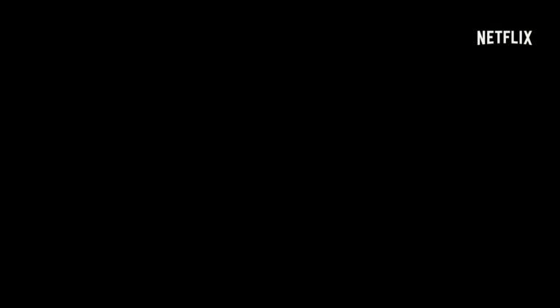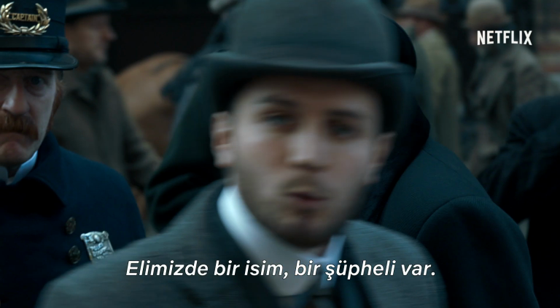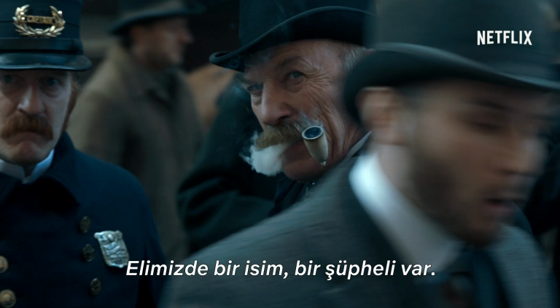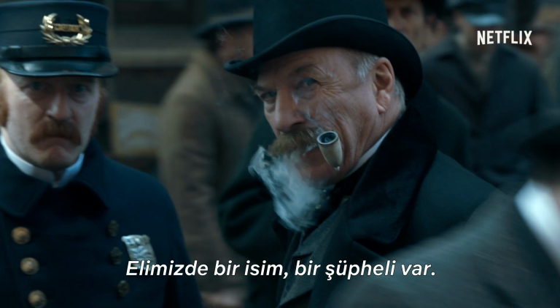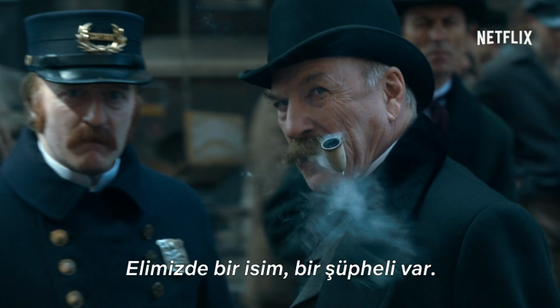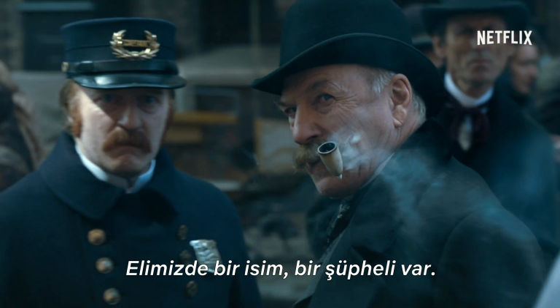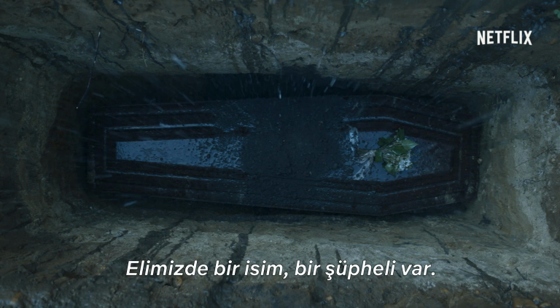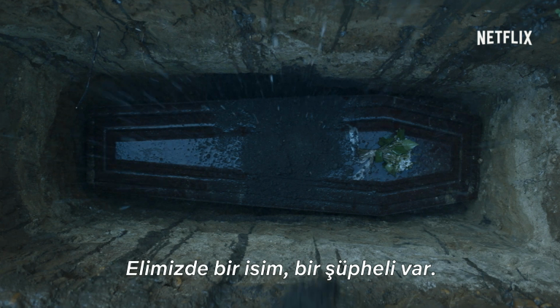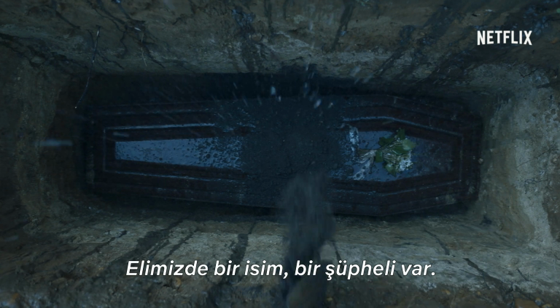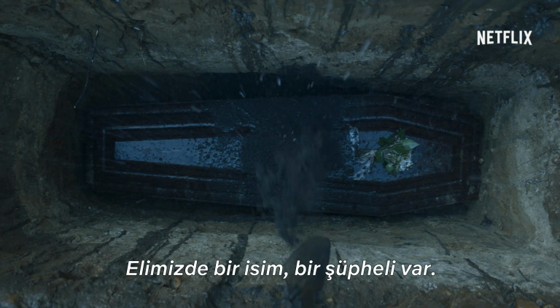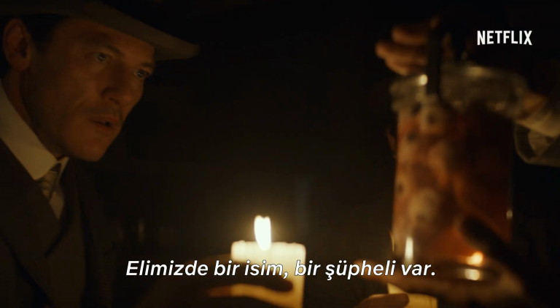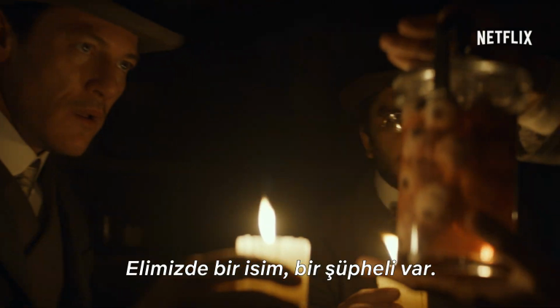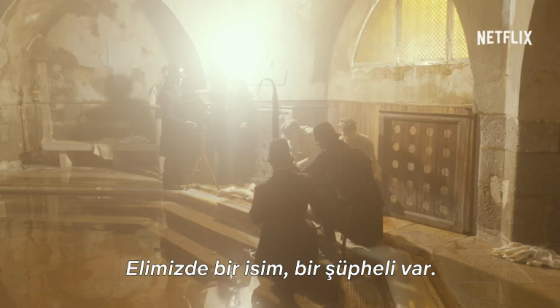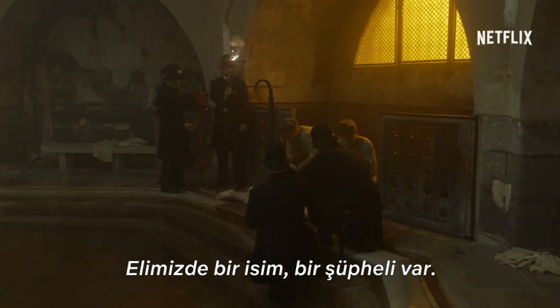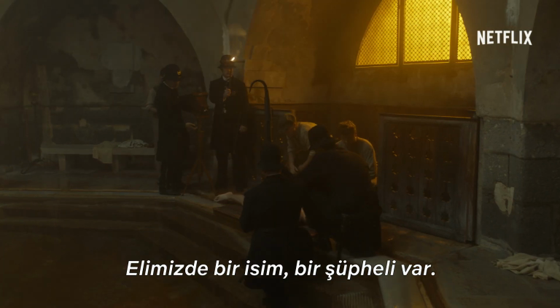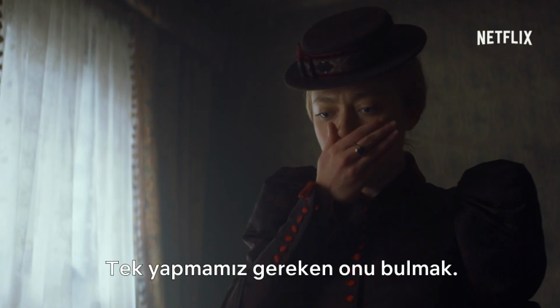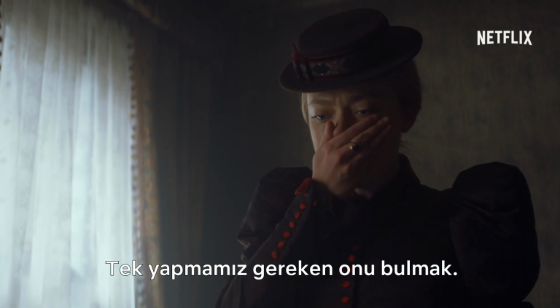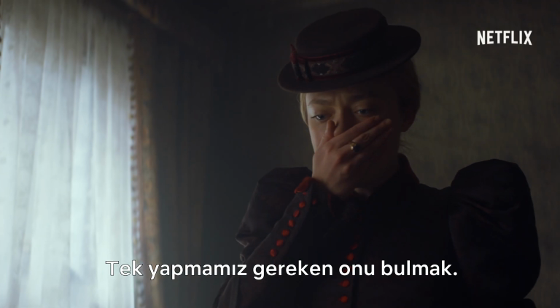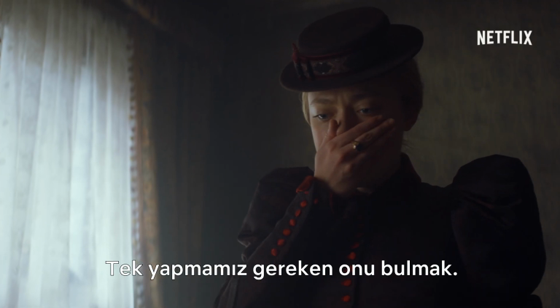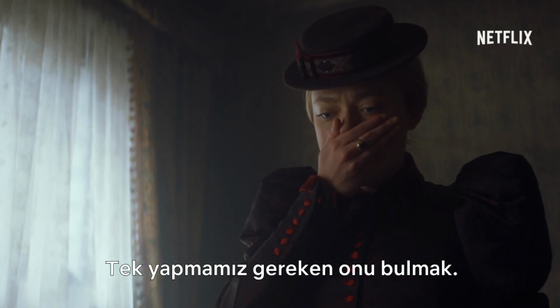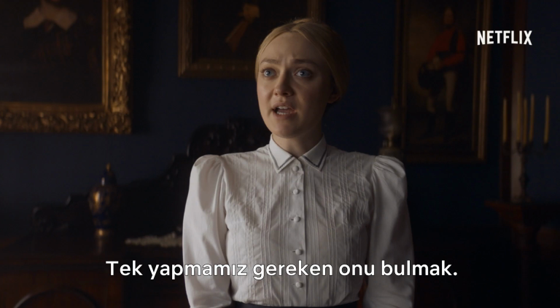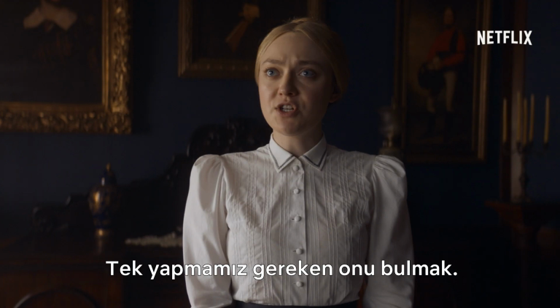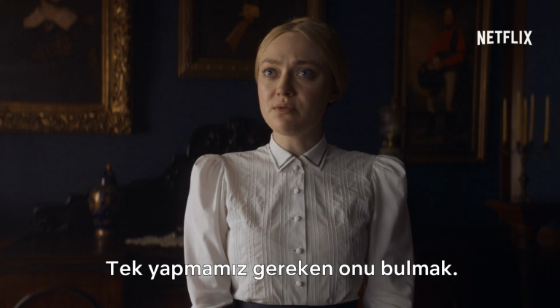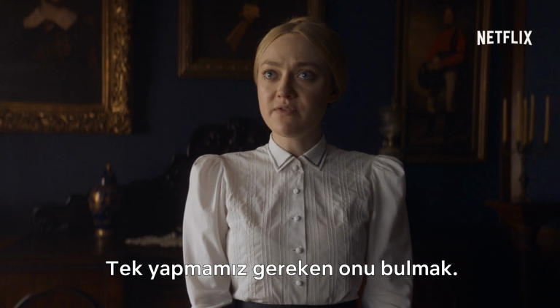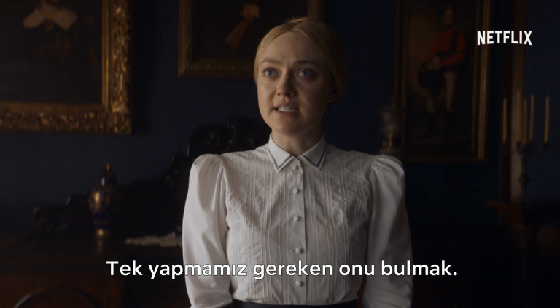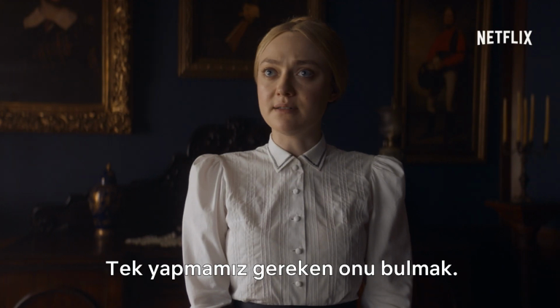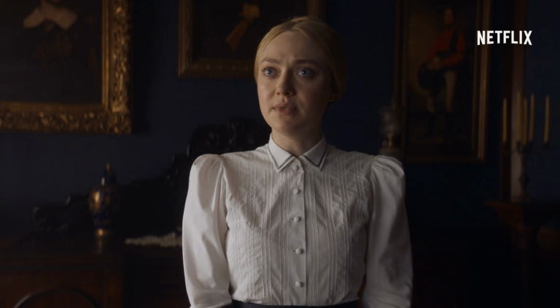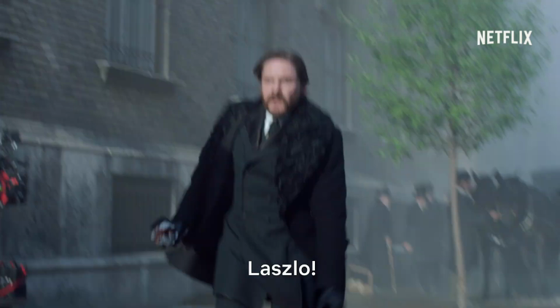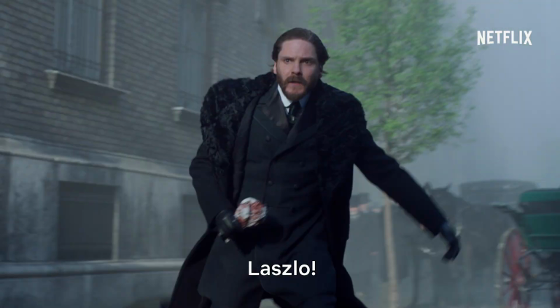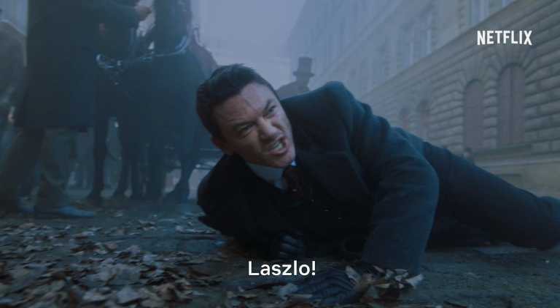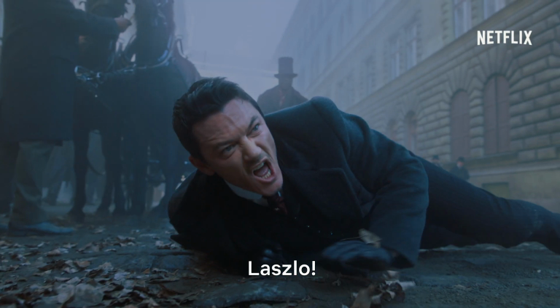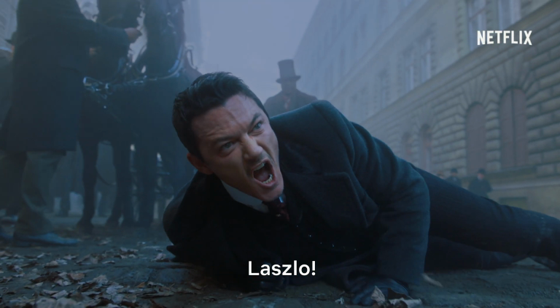We have a name. We have a suspect. All we have to do is find him. Let's go!